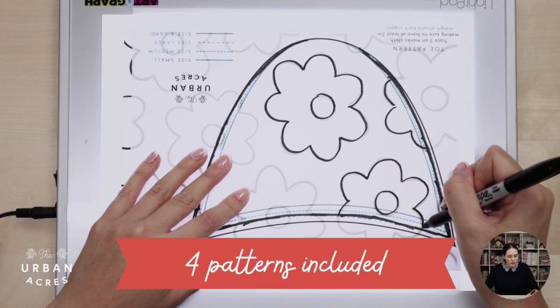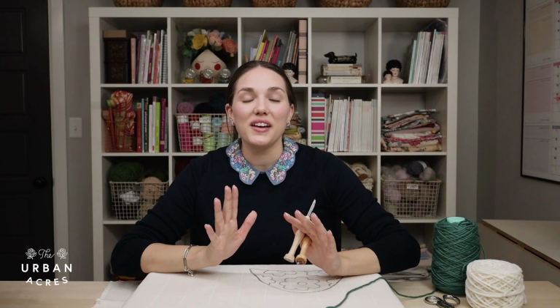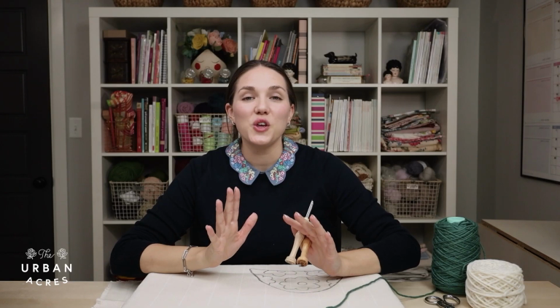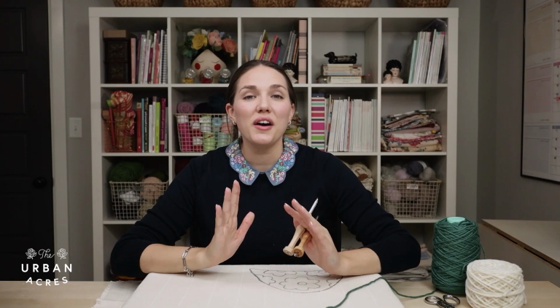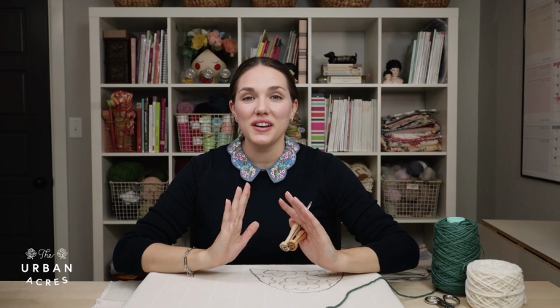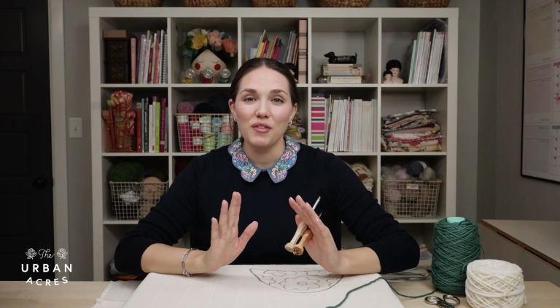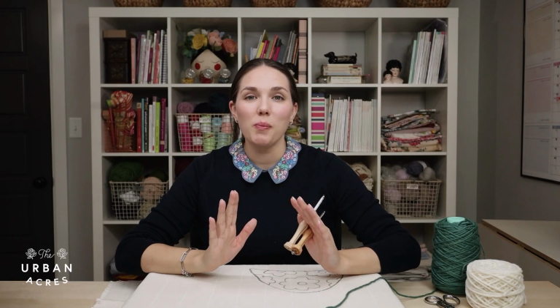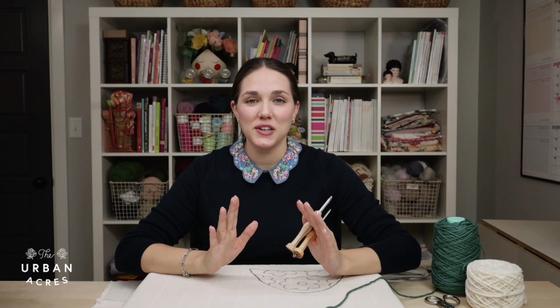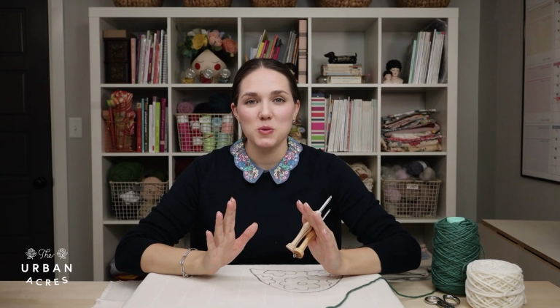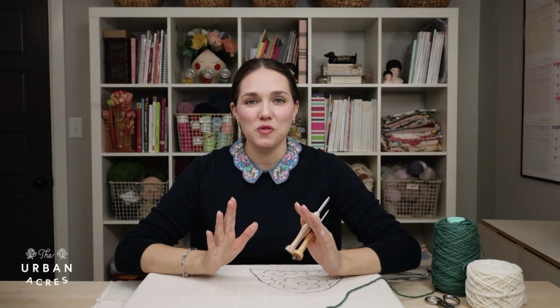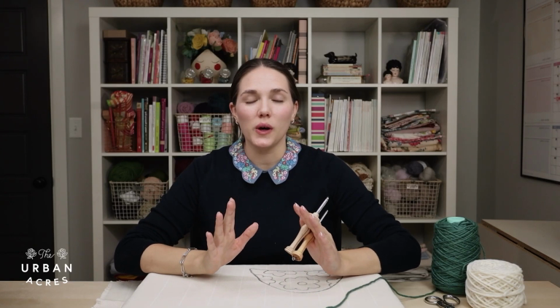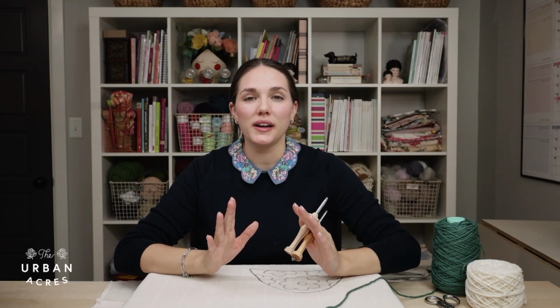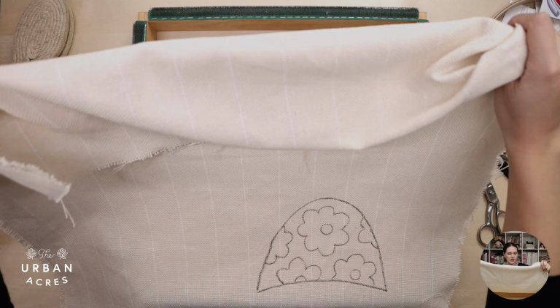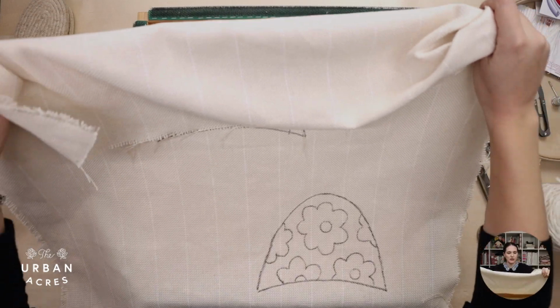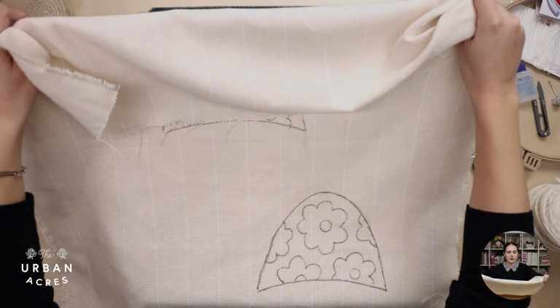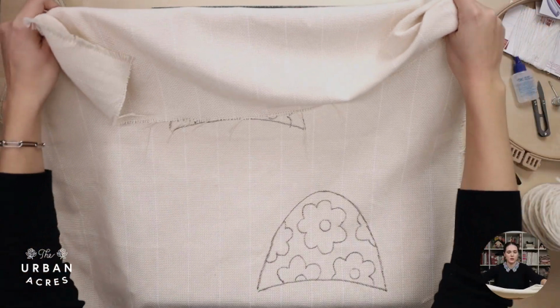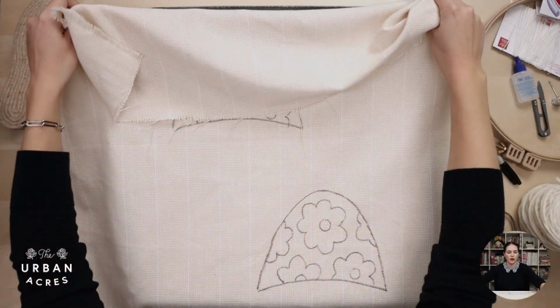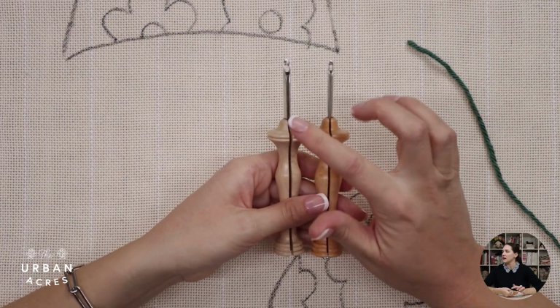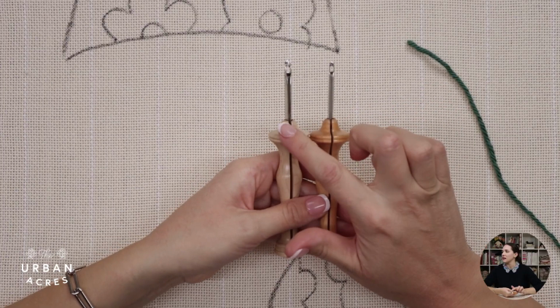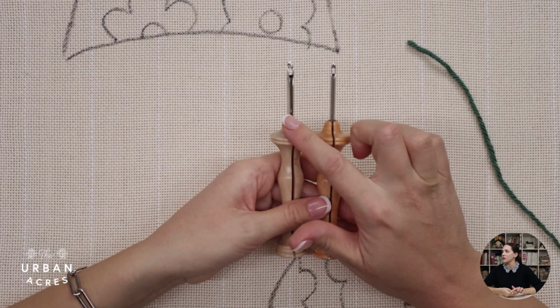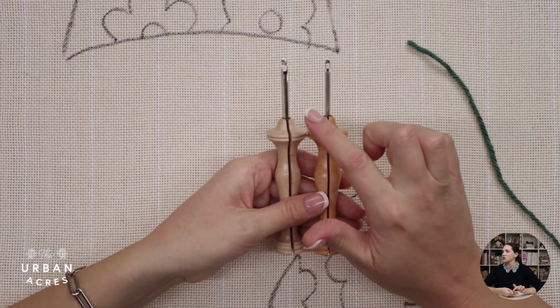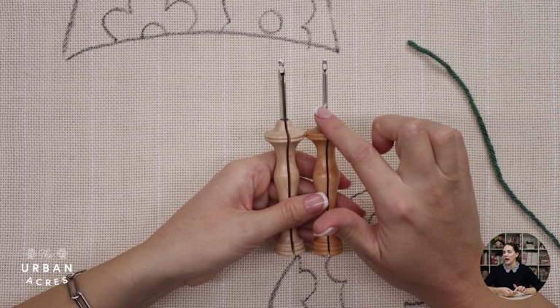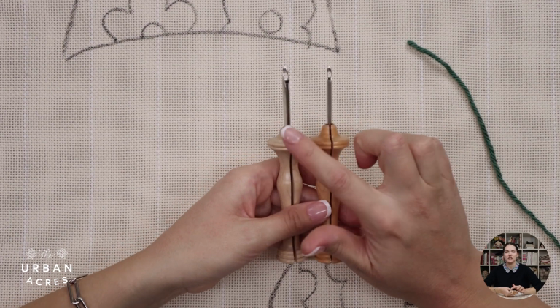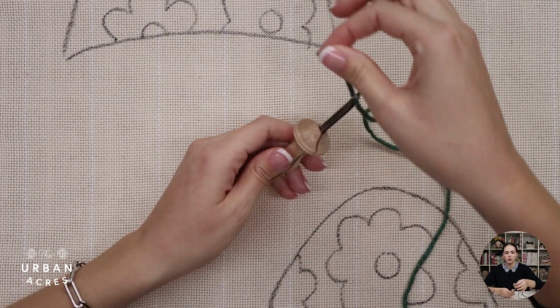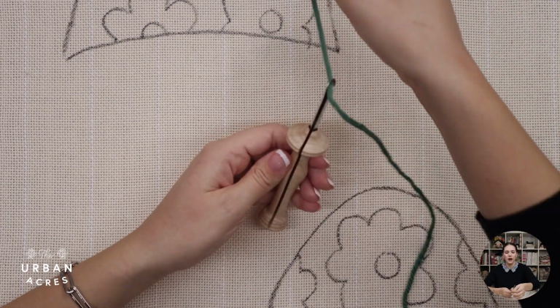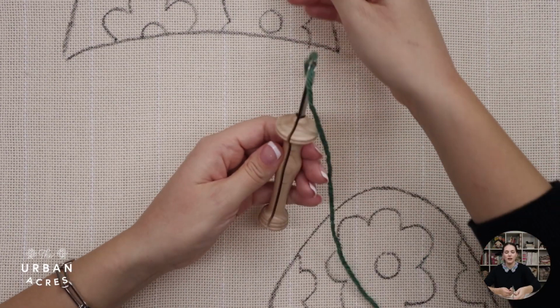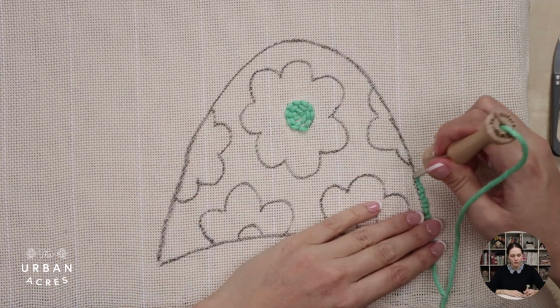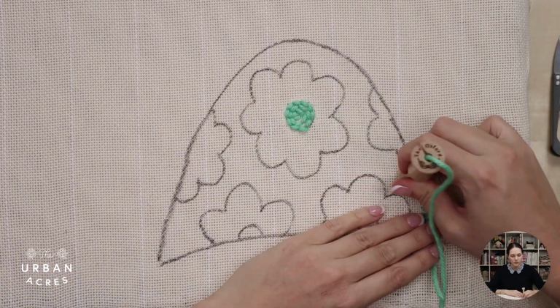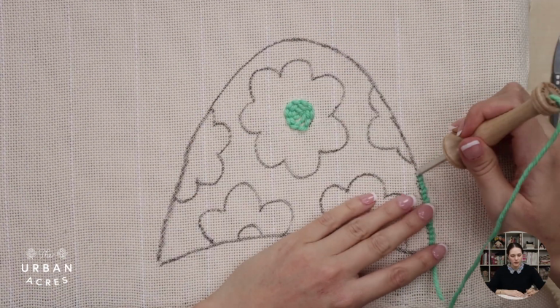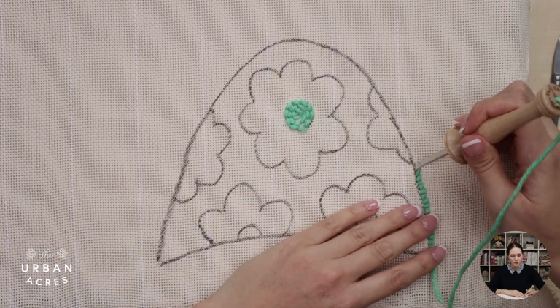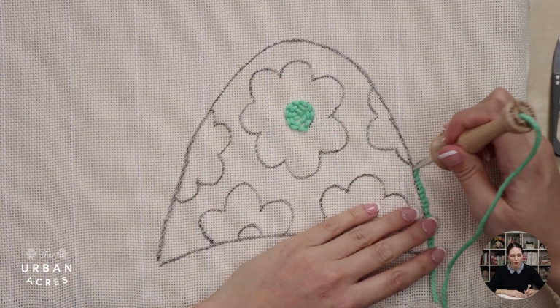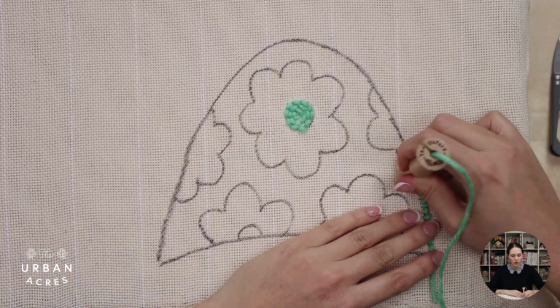If you have never punched before, here is your chance to learn all of the punch needle basics that you need to know.